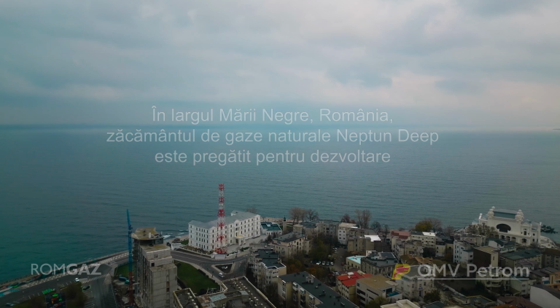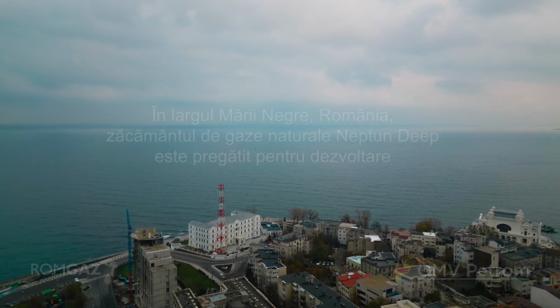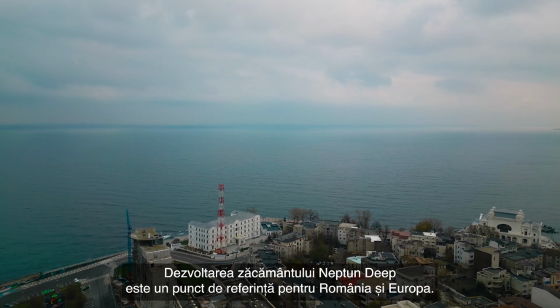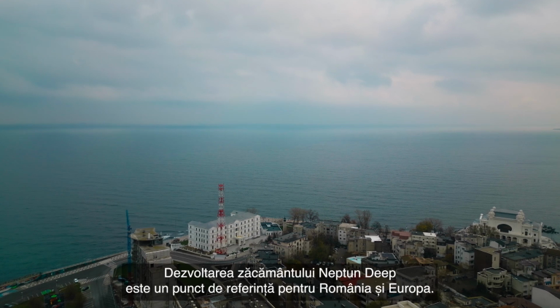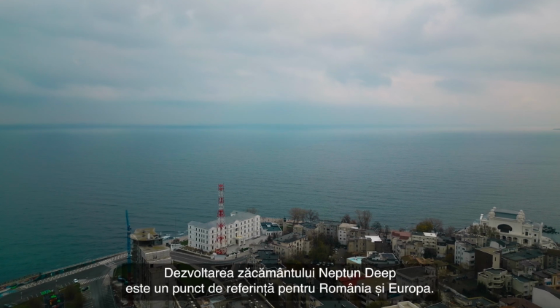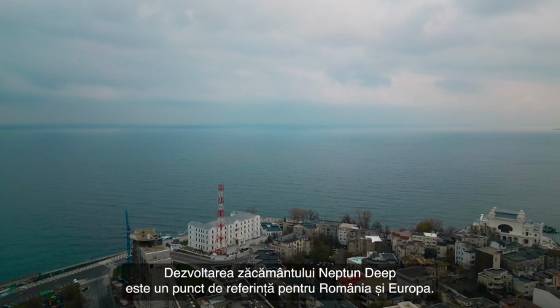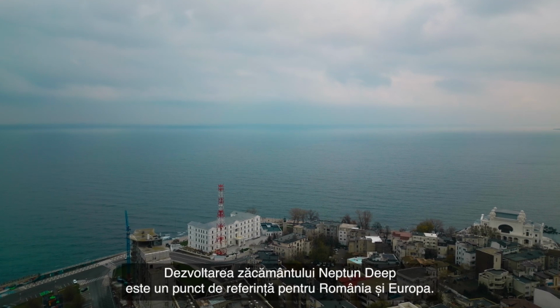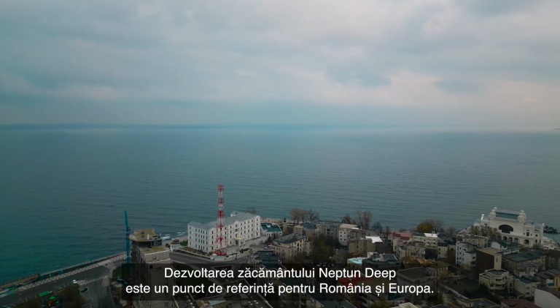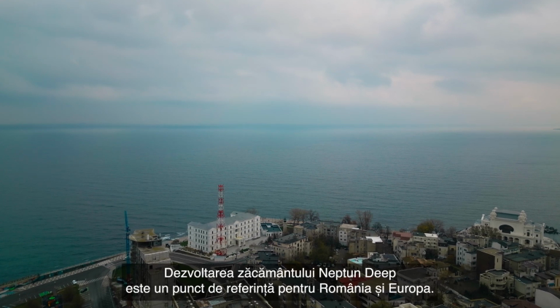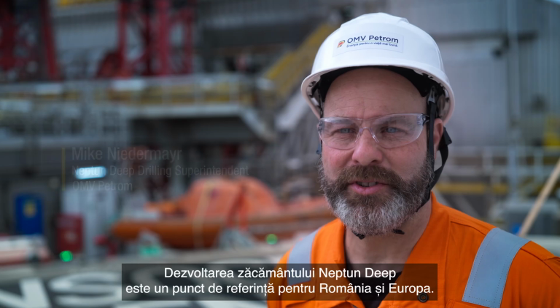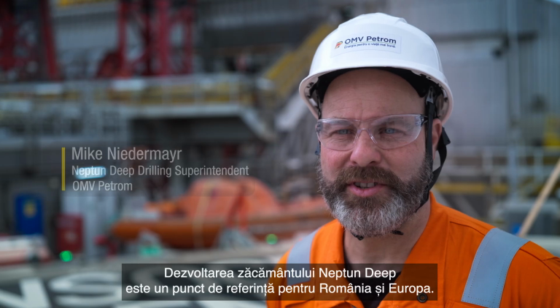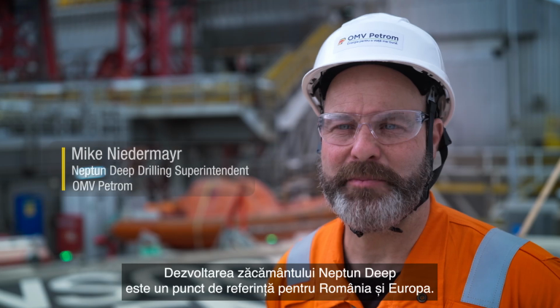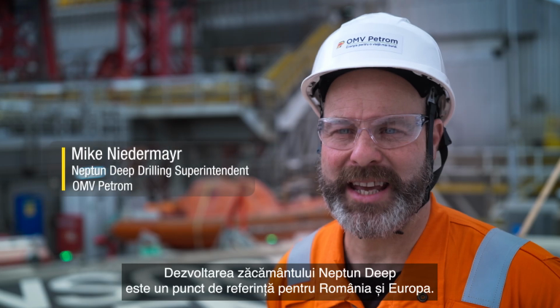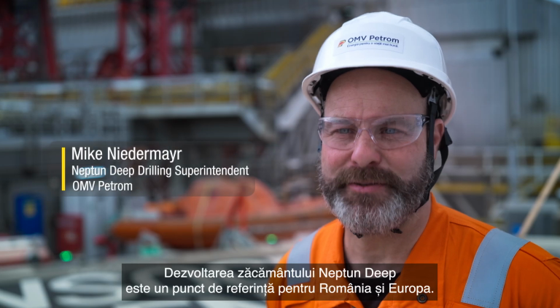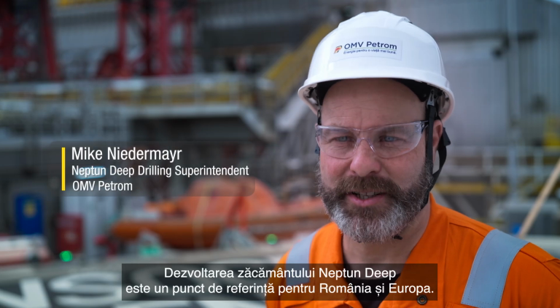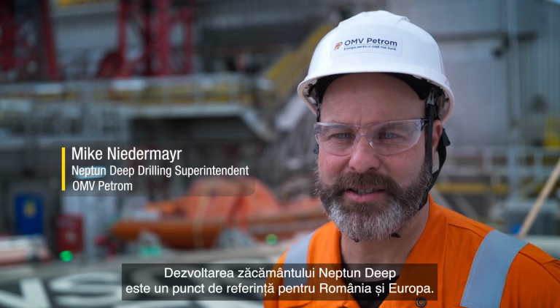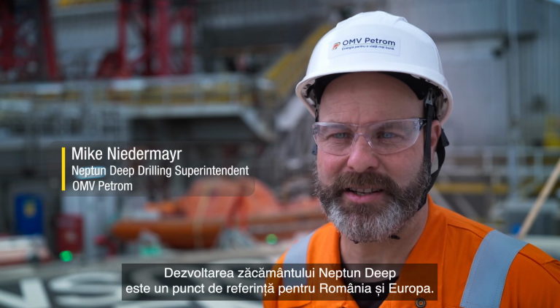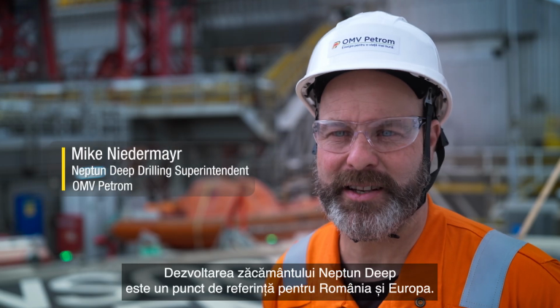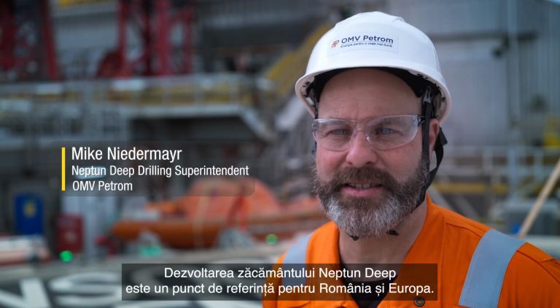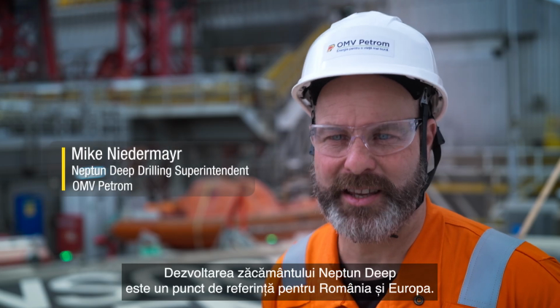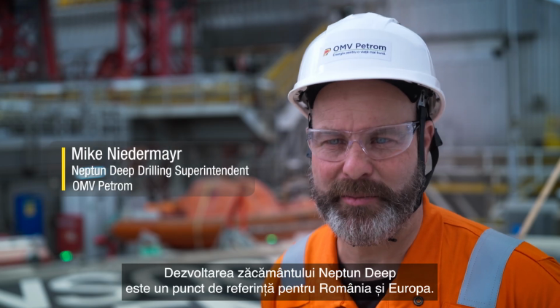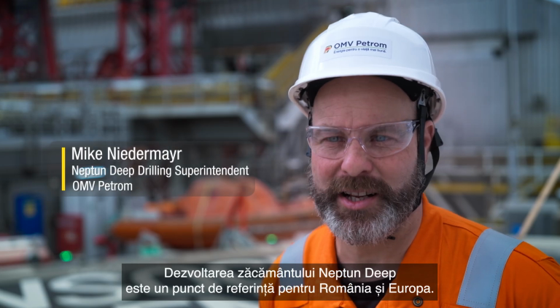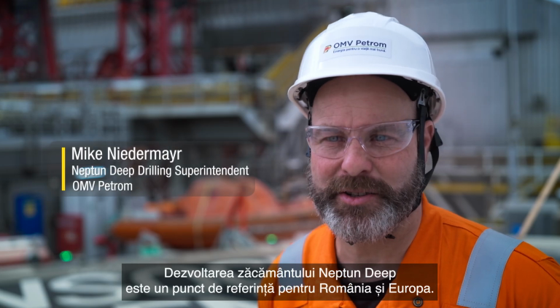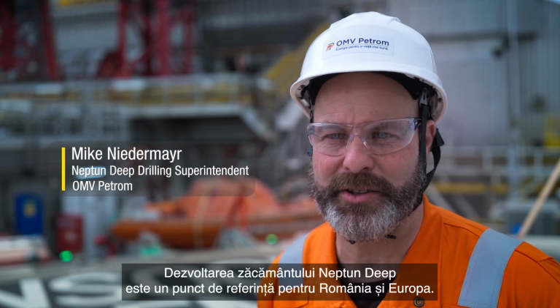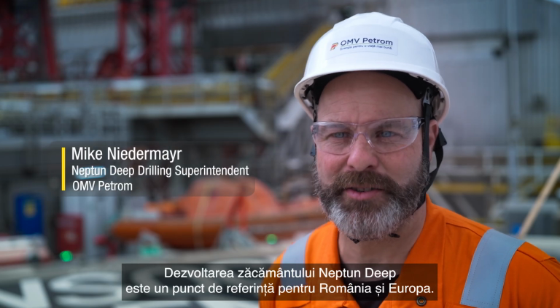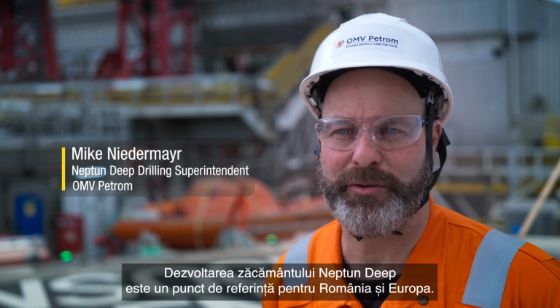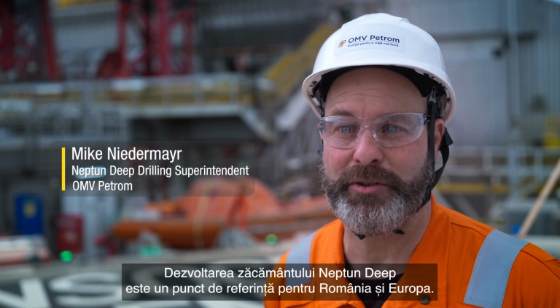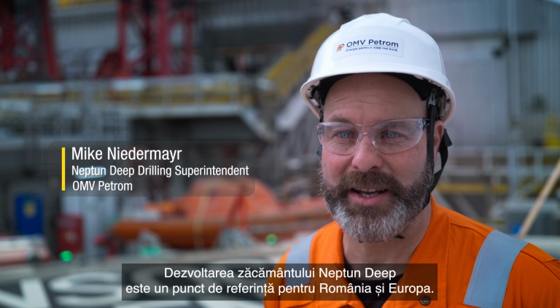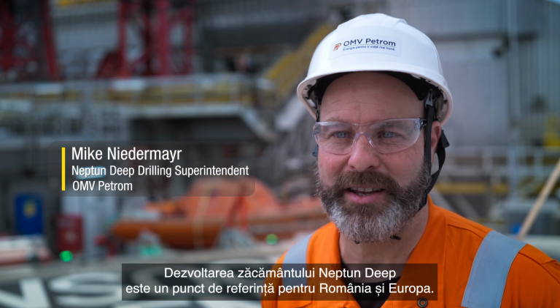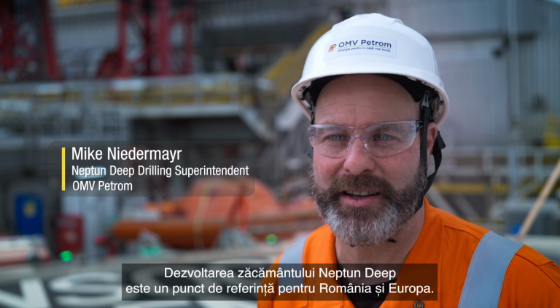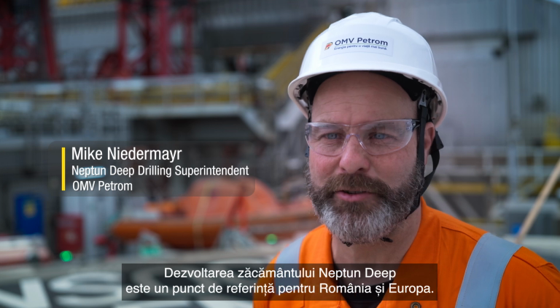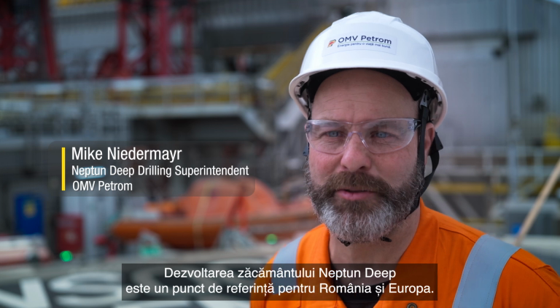Developing the Neptune deep gas fields is a key milestone for Romania and Europe.